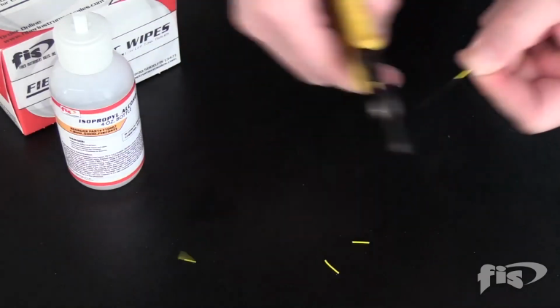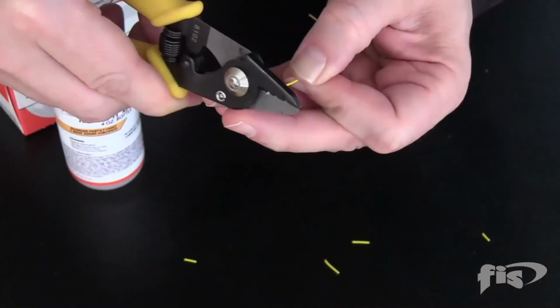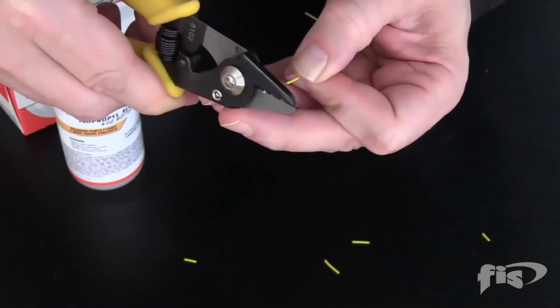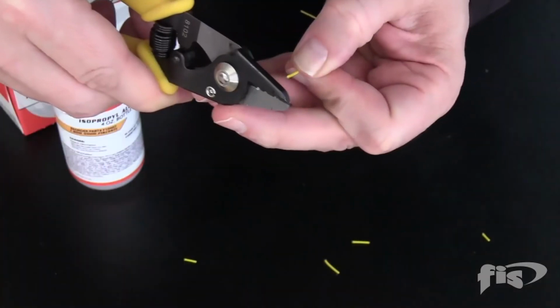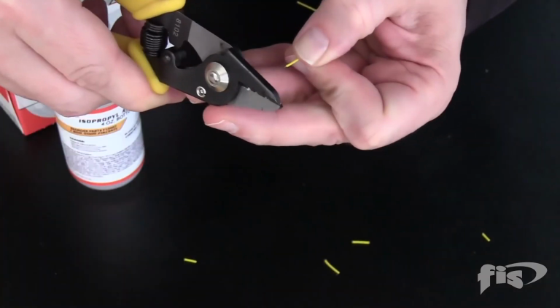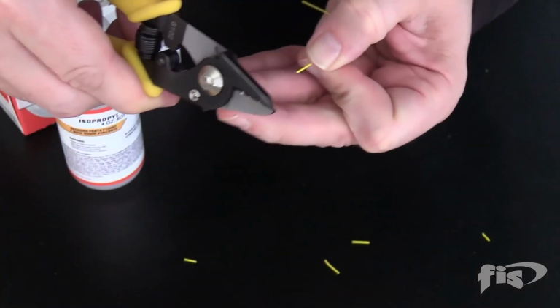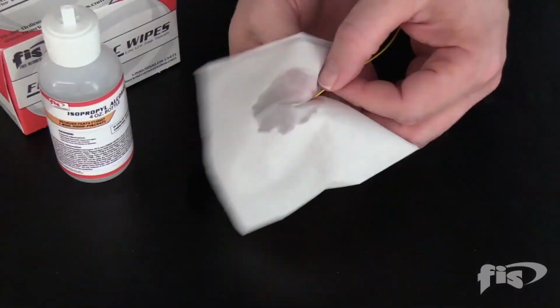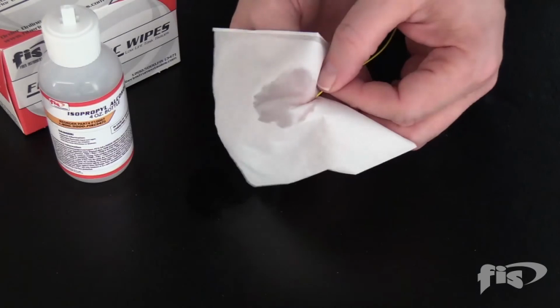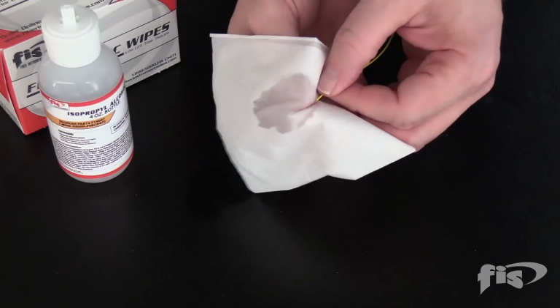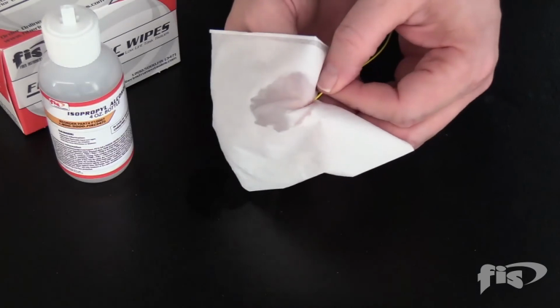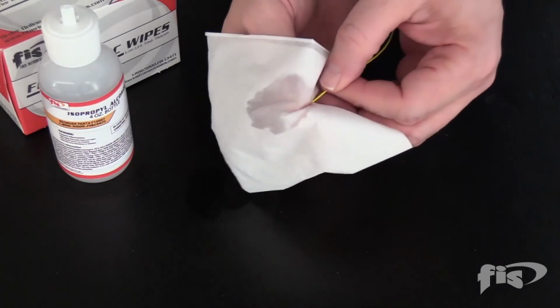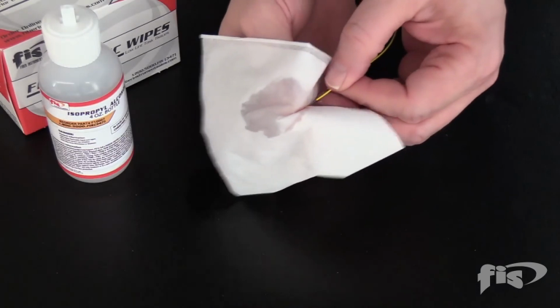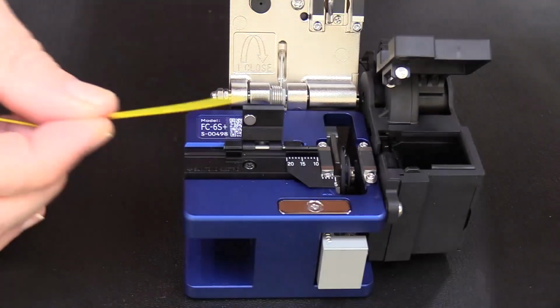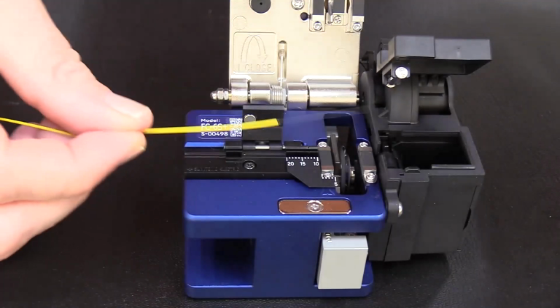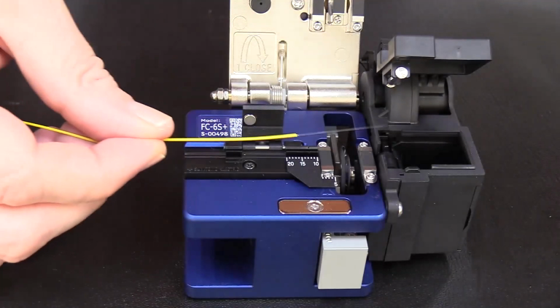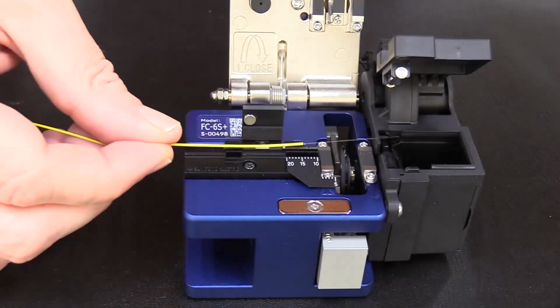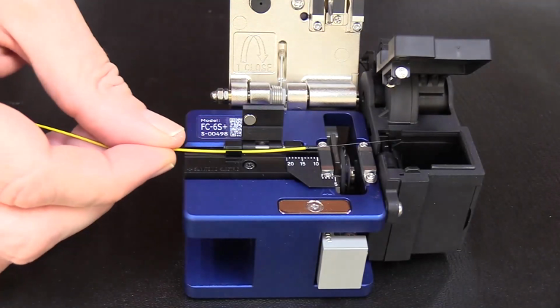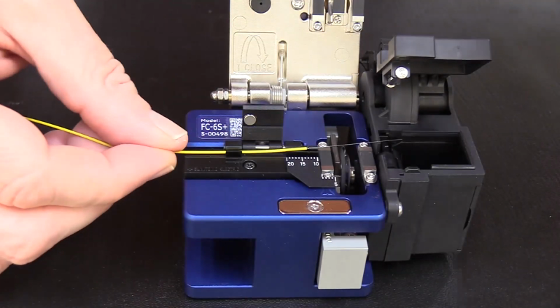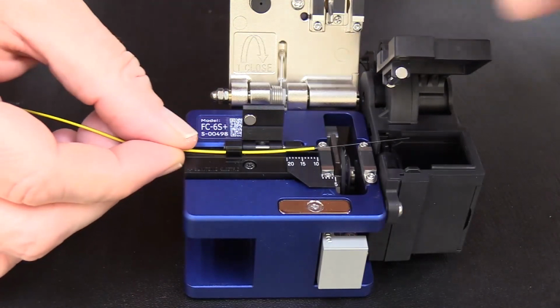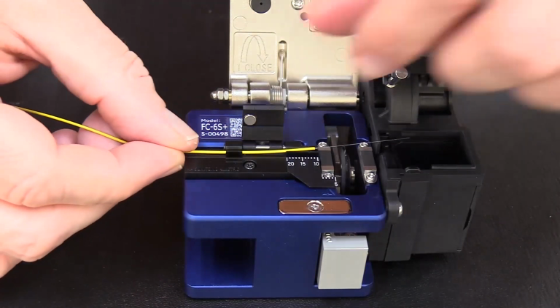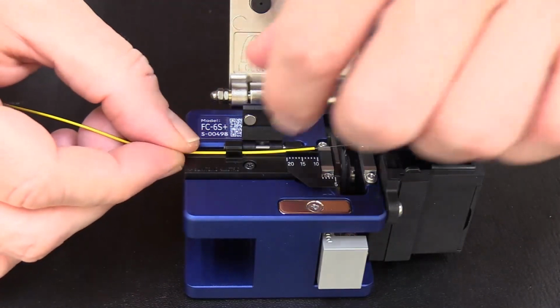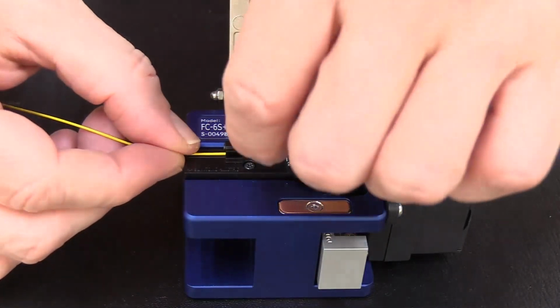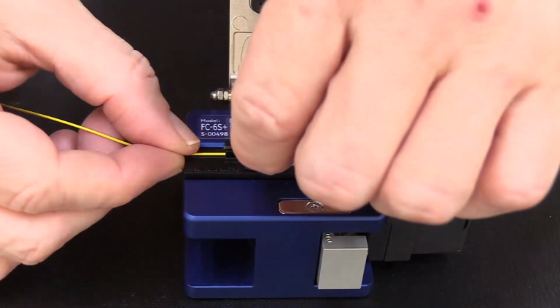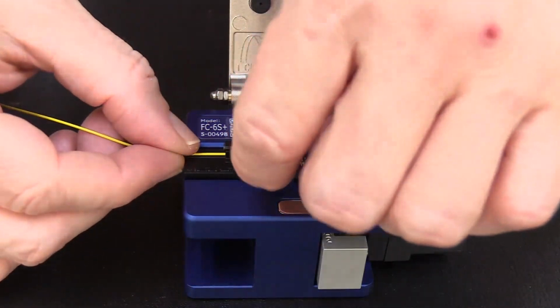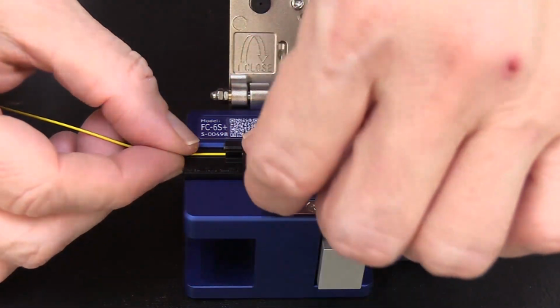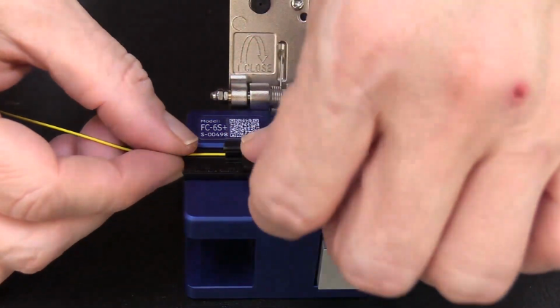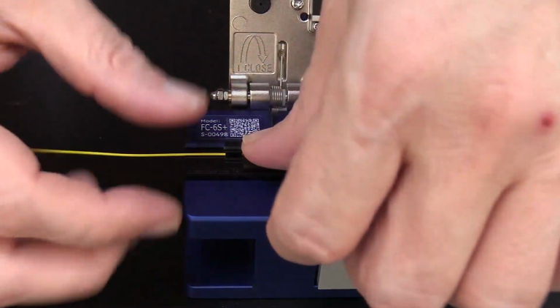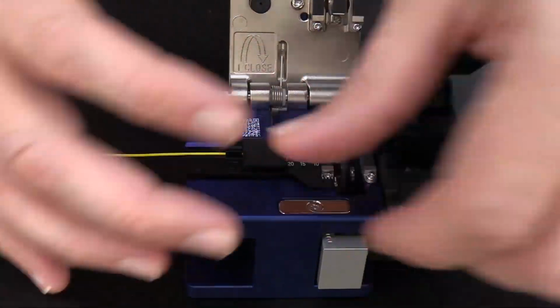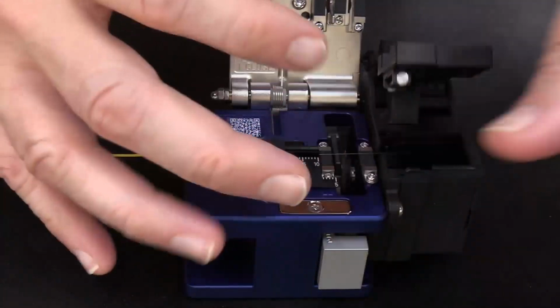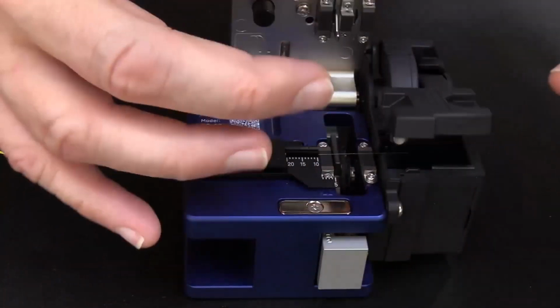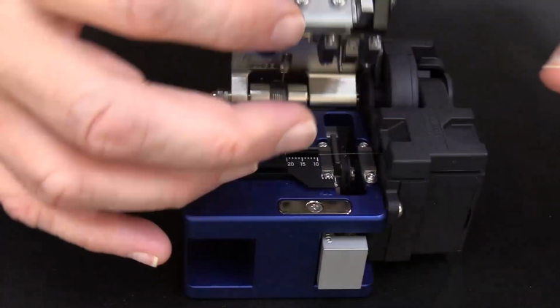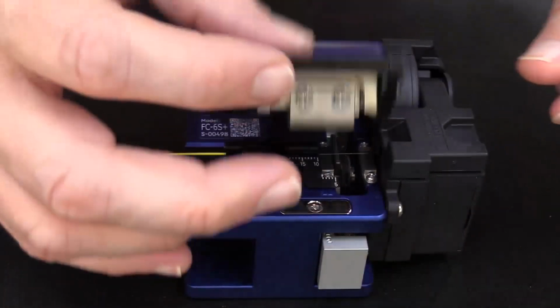Again, strip, clean, and cleave the fiber and place it on the other side of the machine.